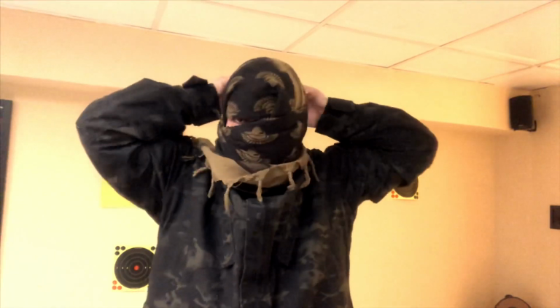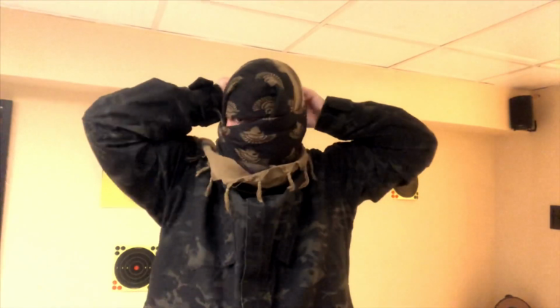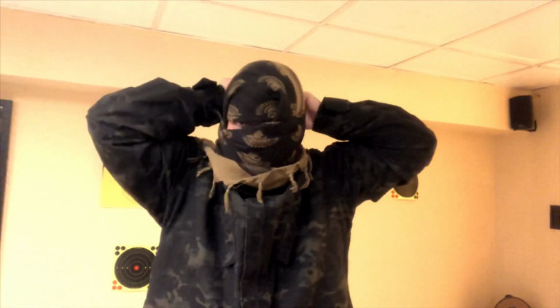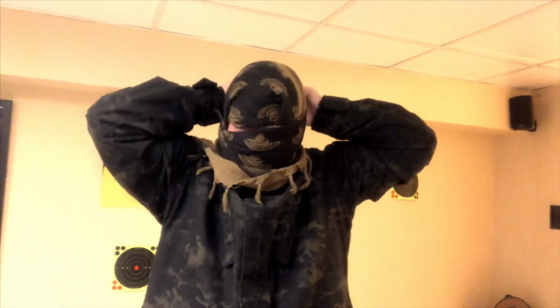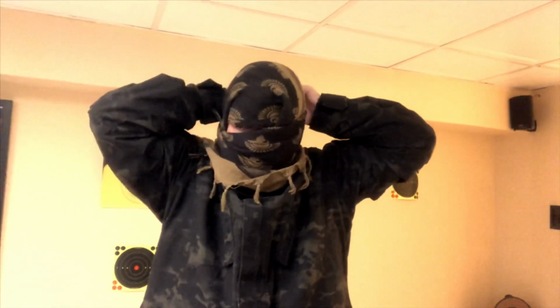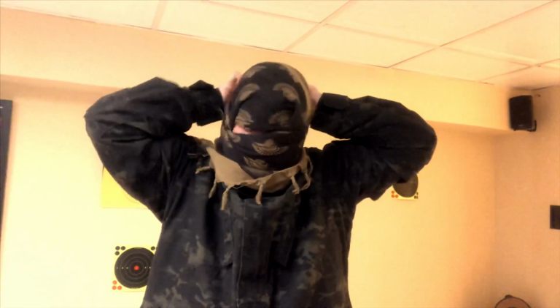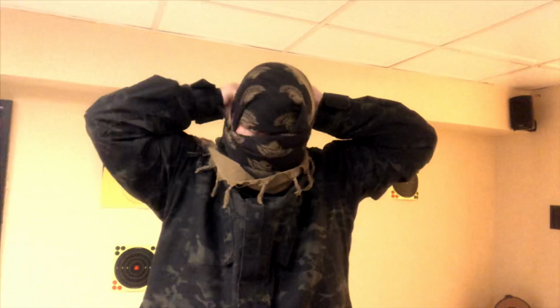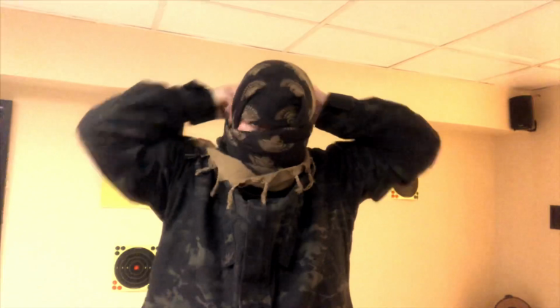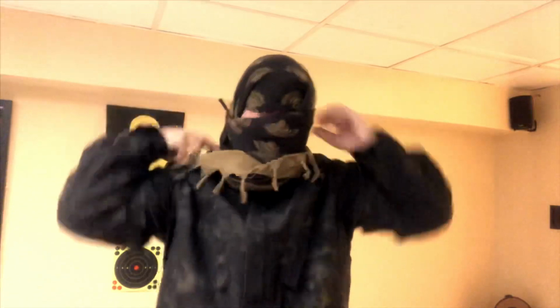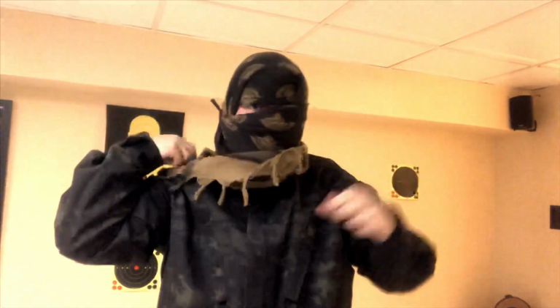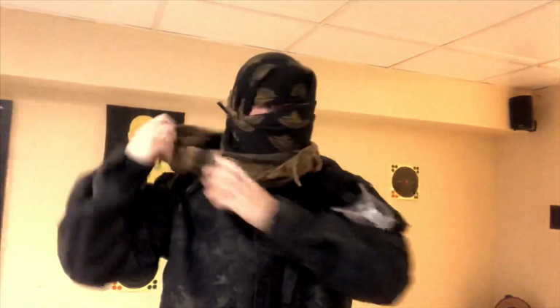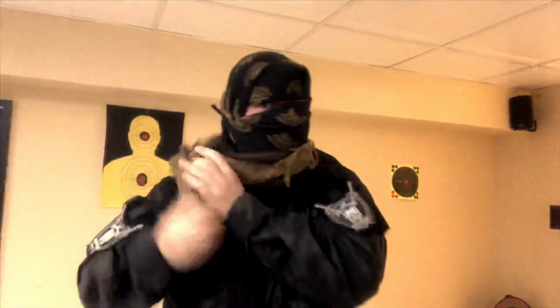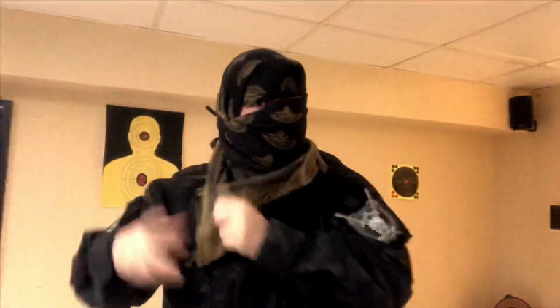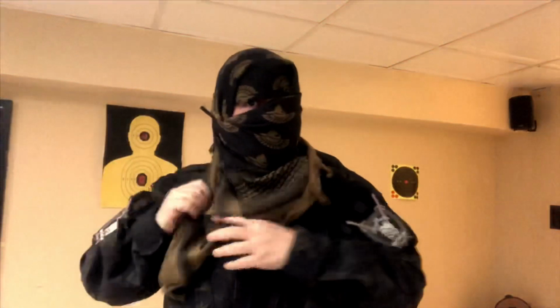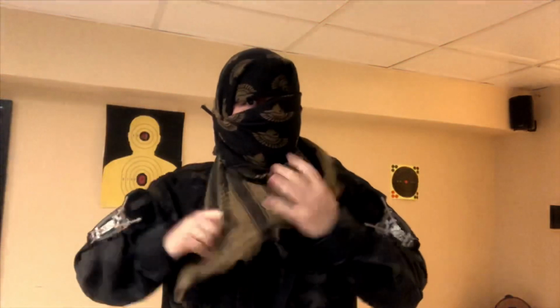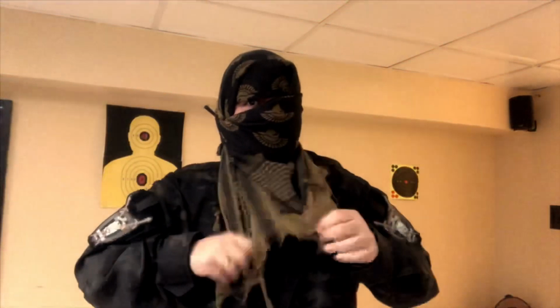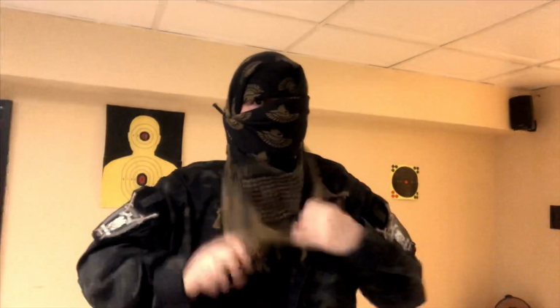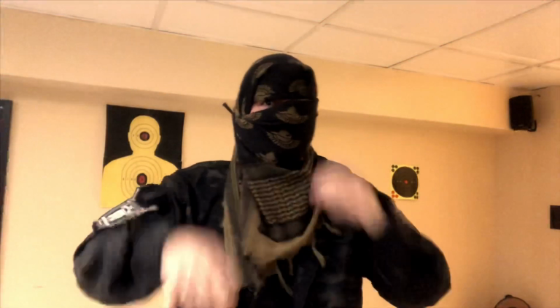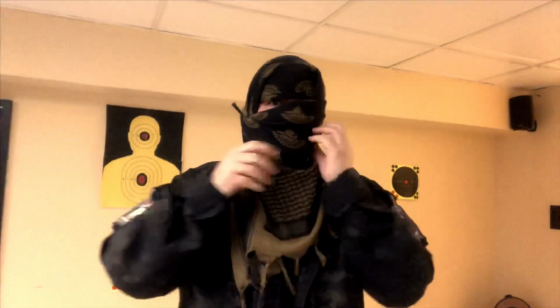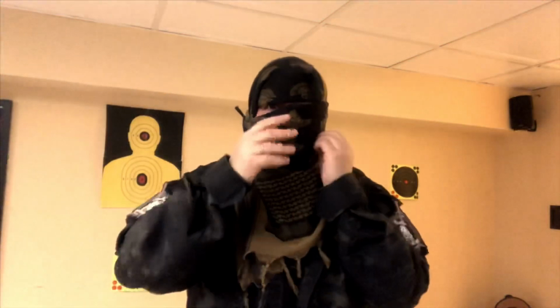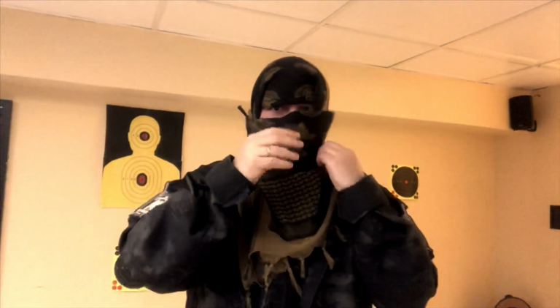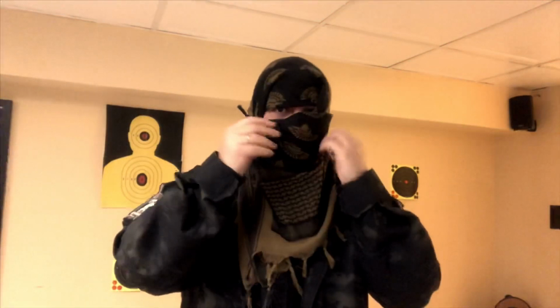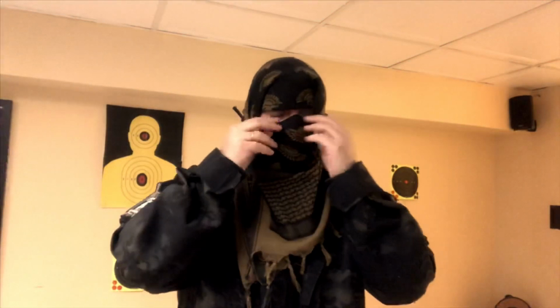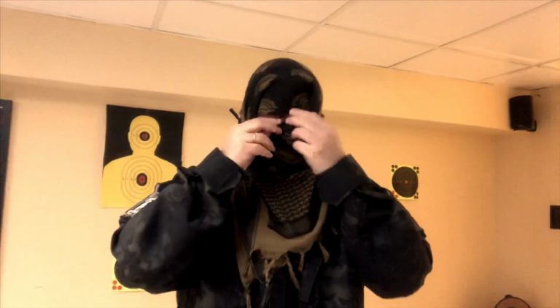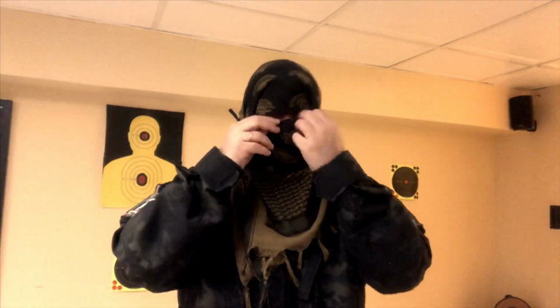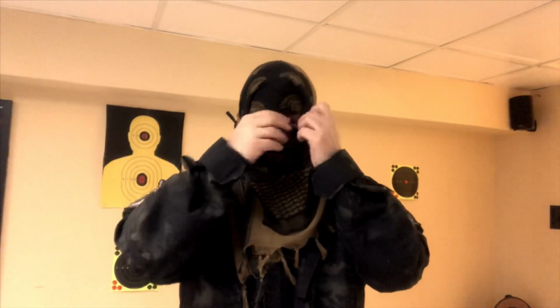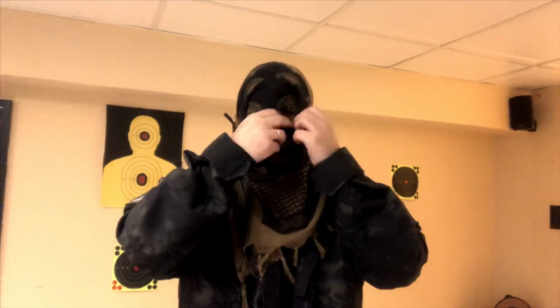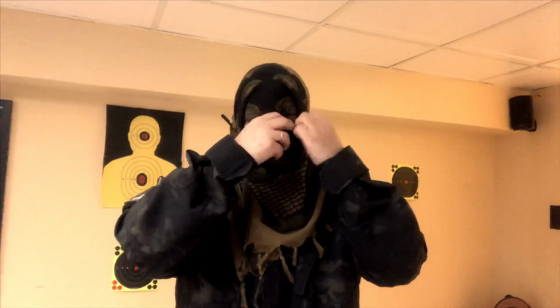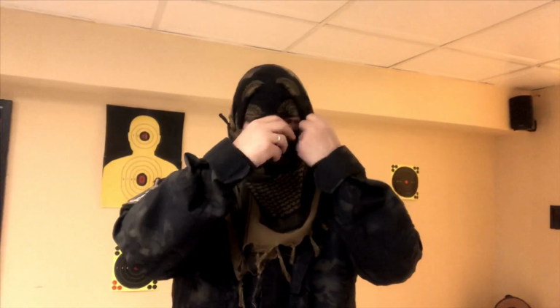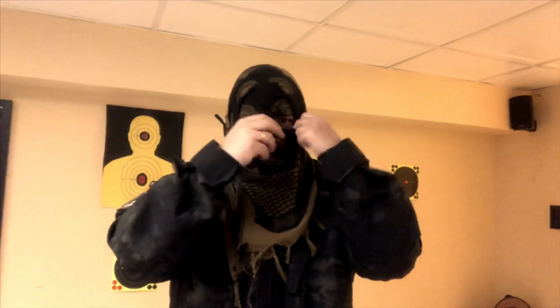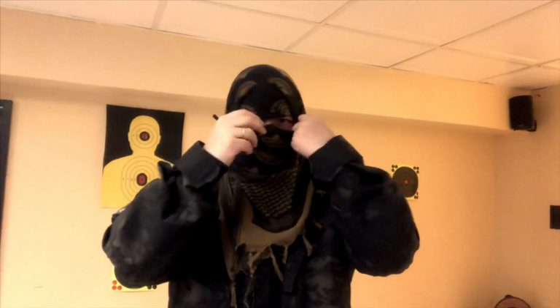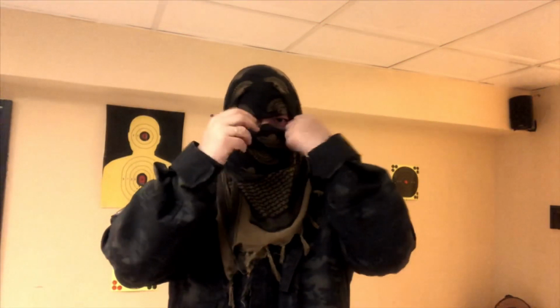Tuck everything in, swing the wrist down, and adjust.